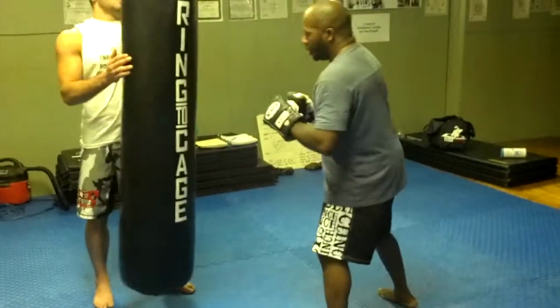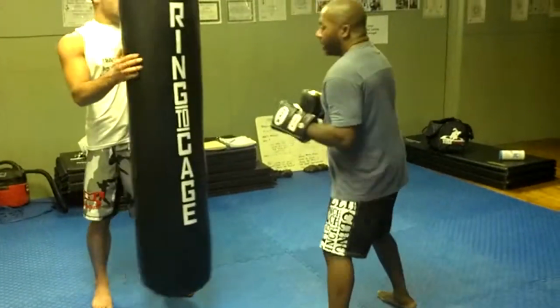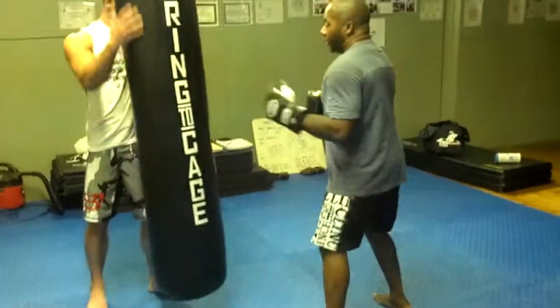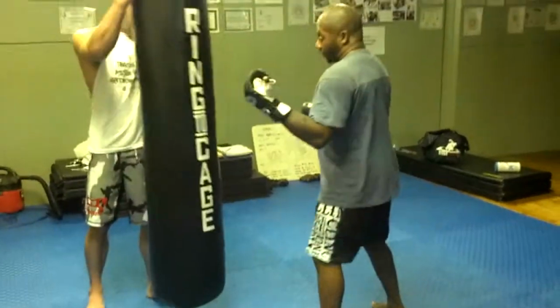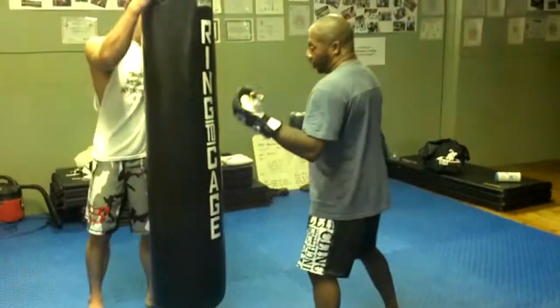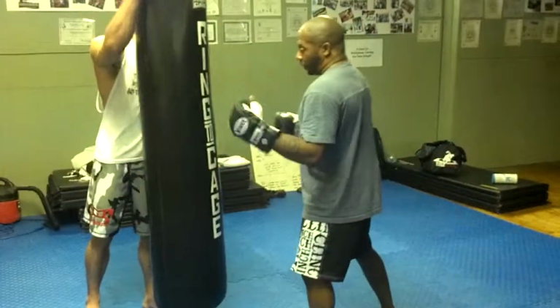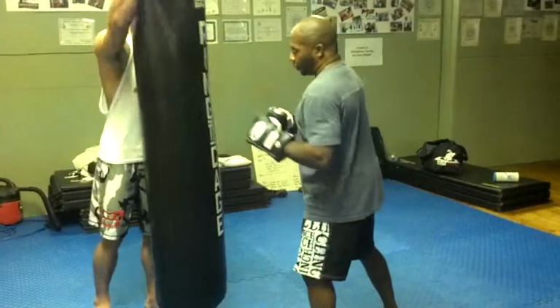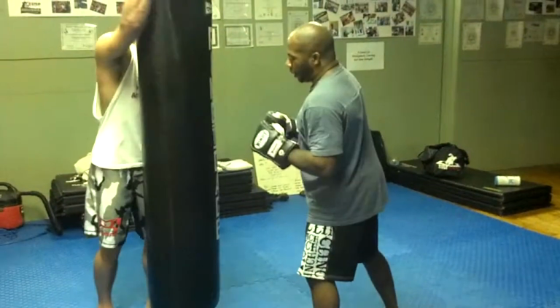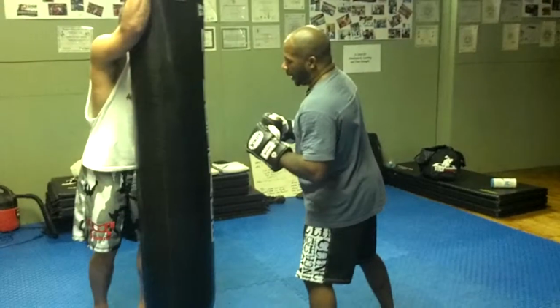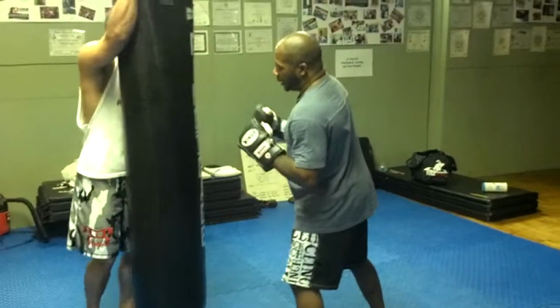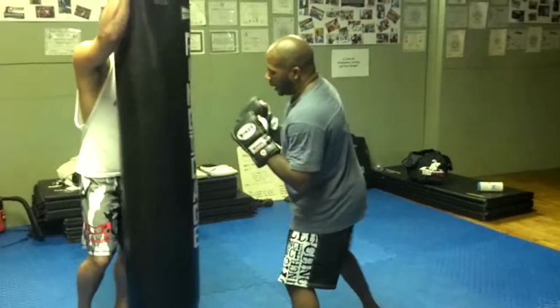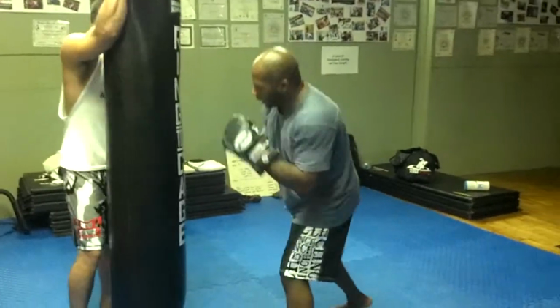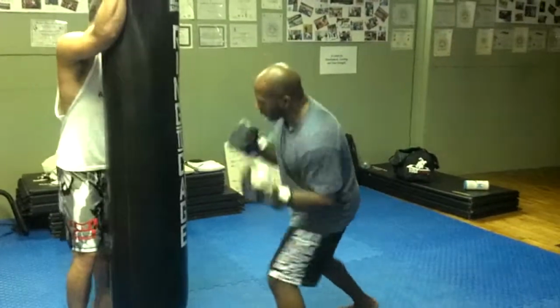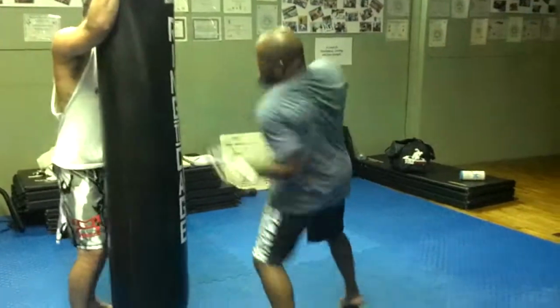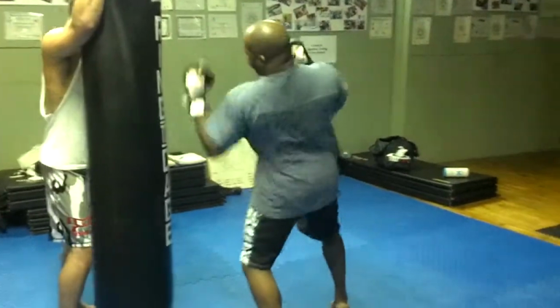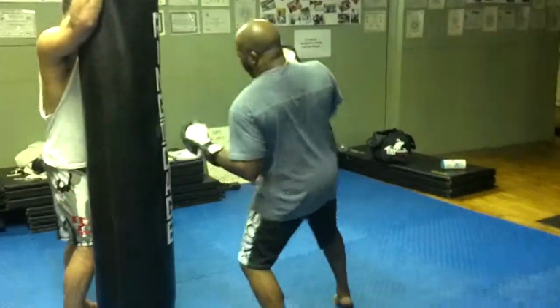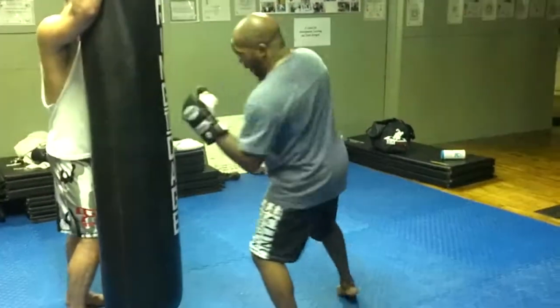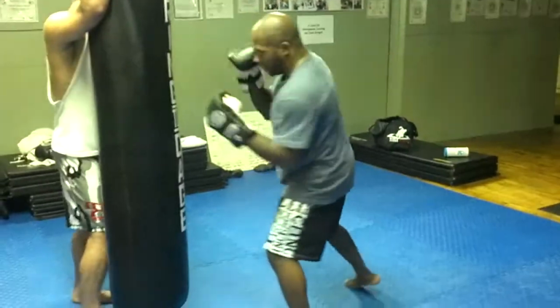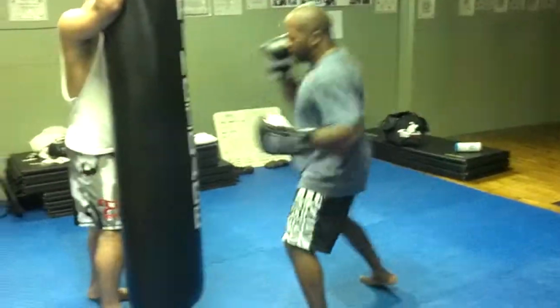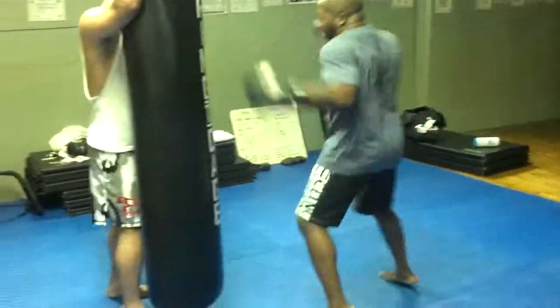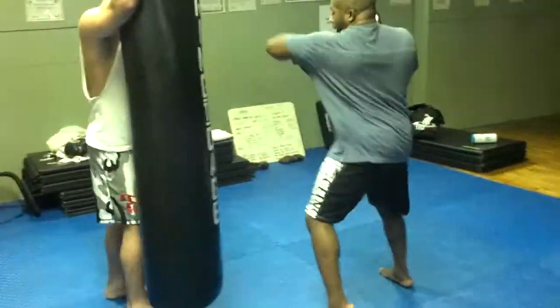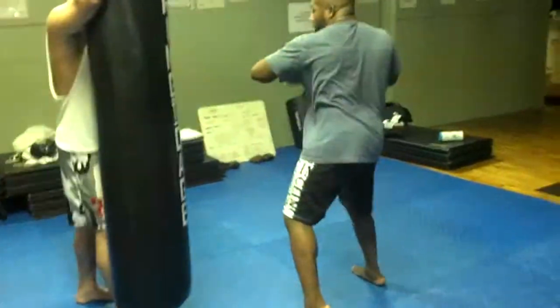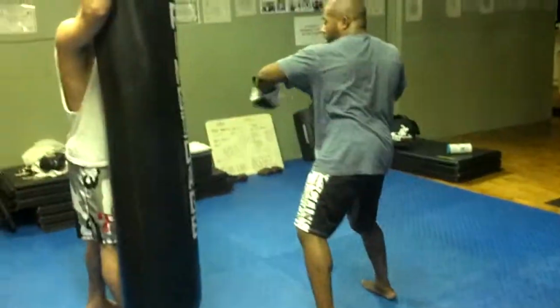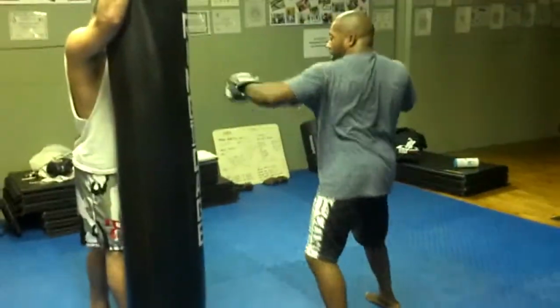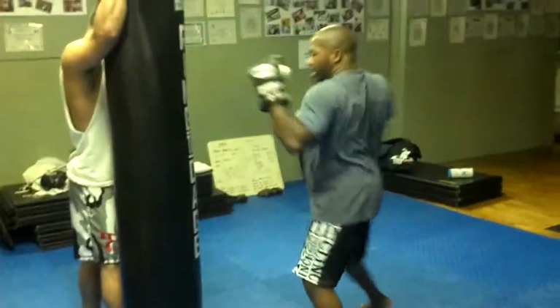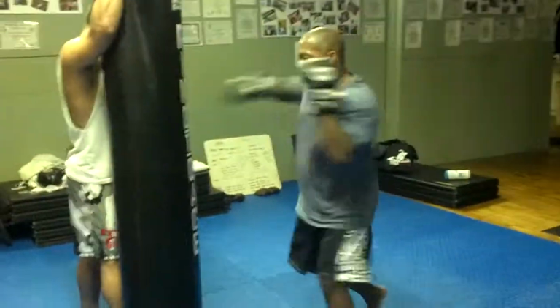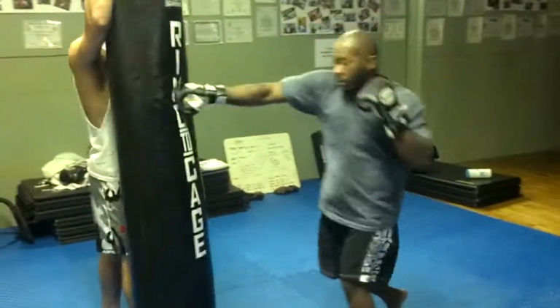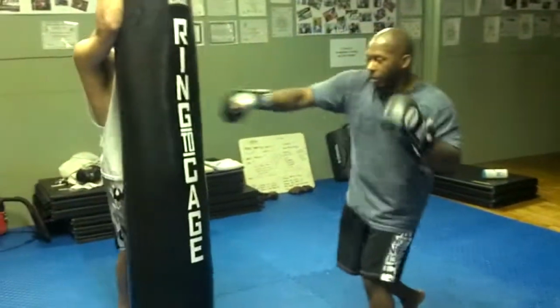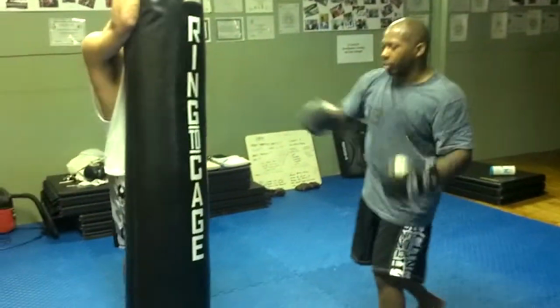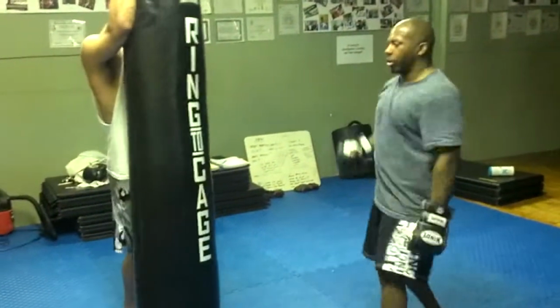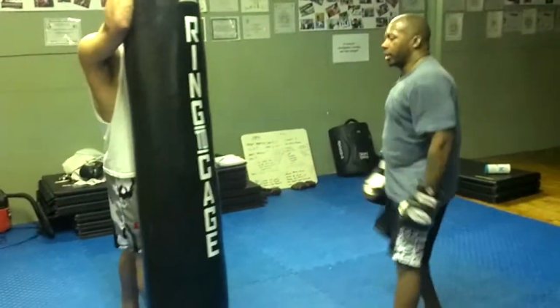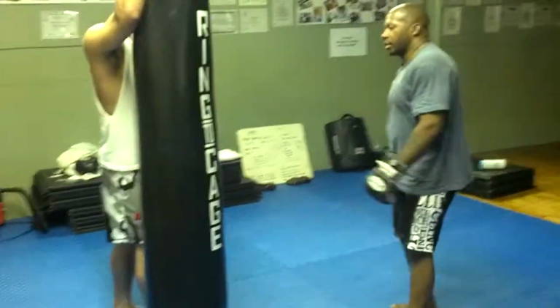If I do it off the front hand, it's uppercut, then hook, then cross.